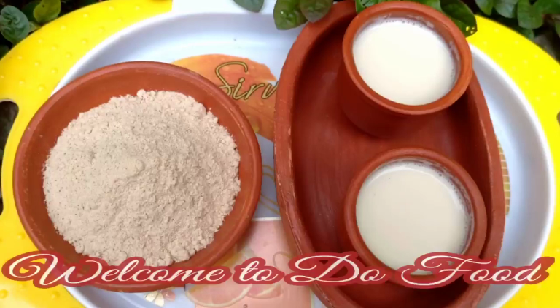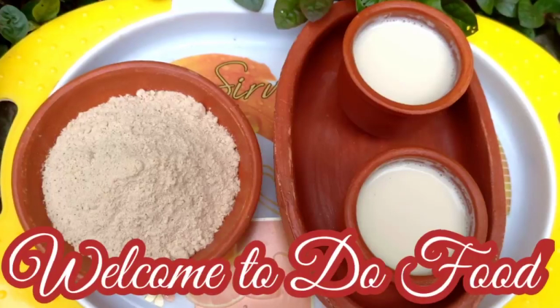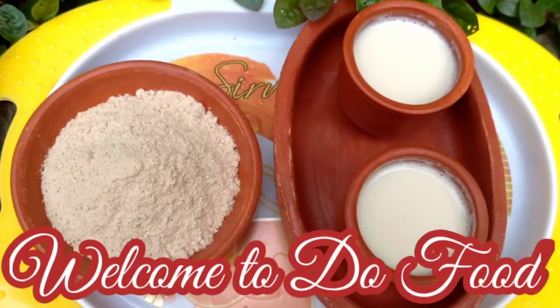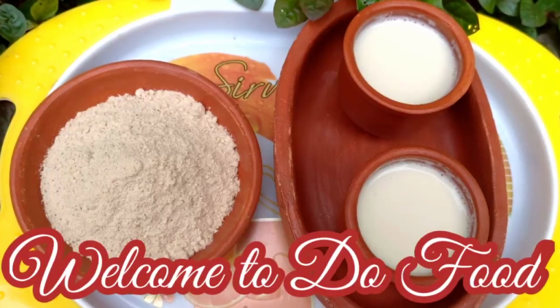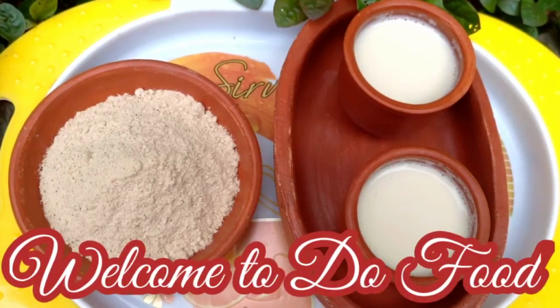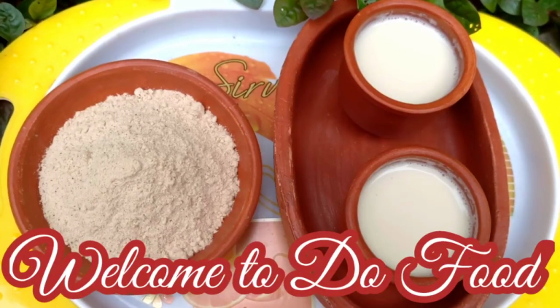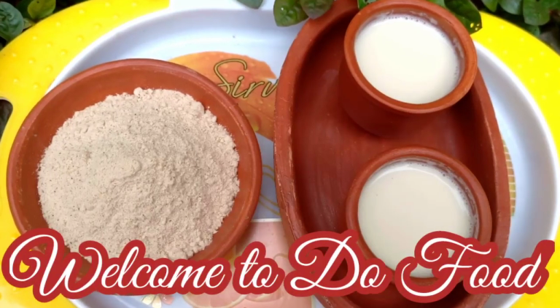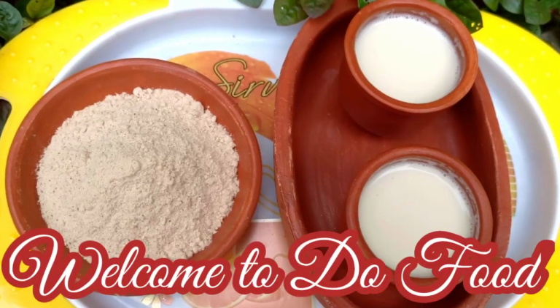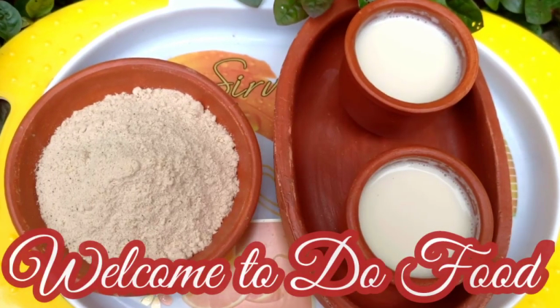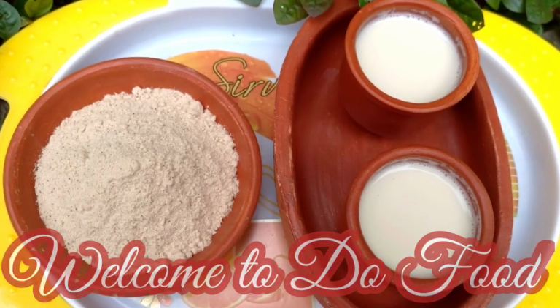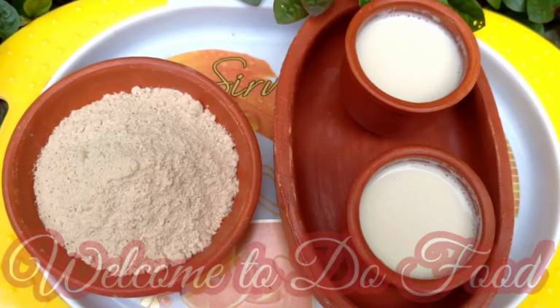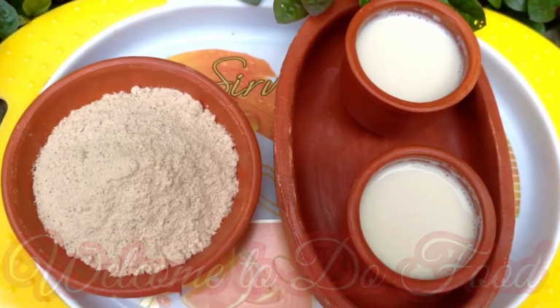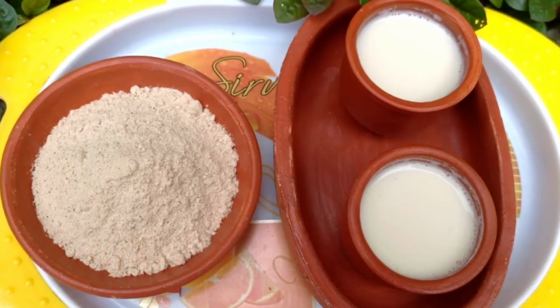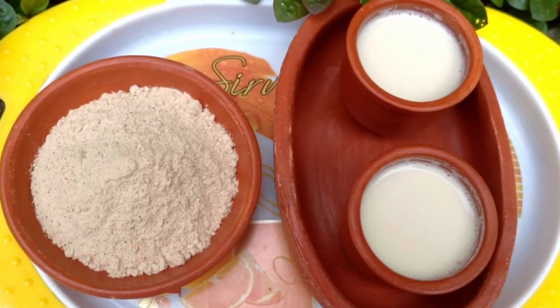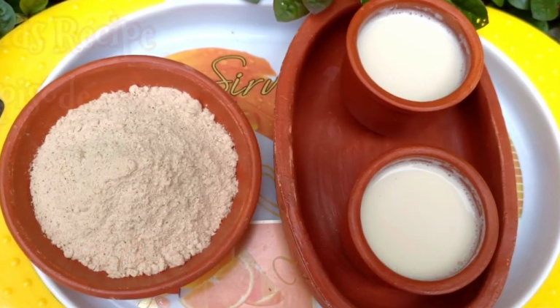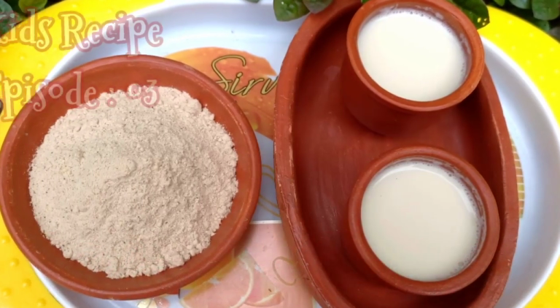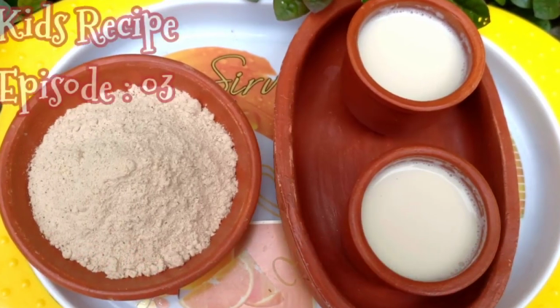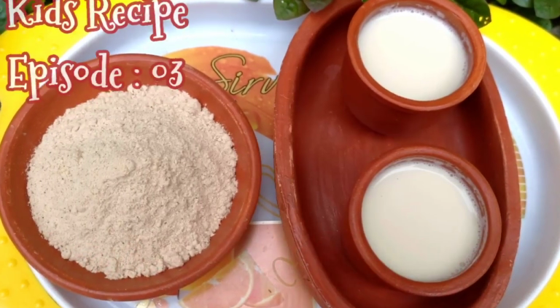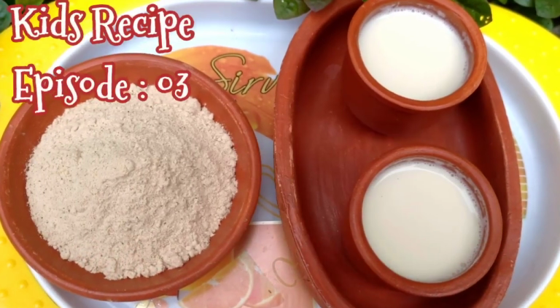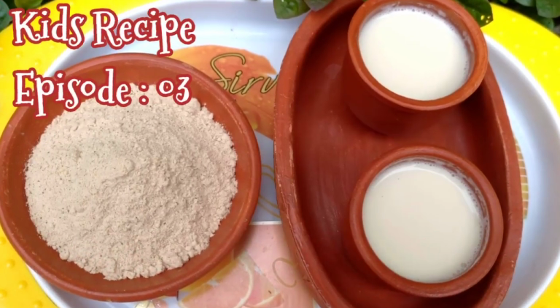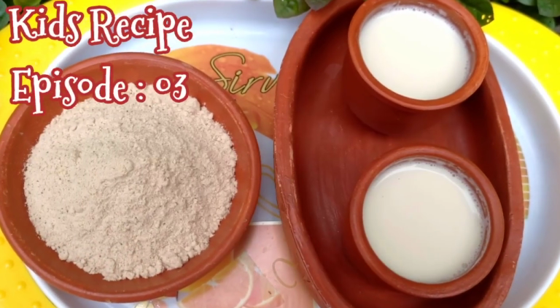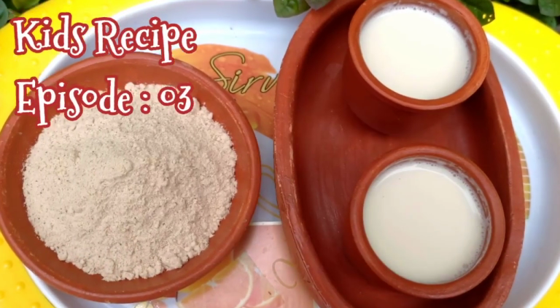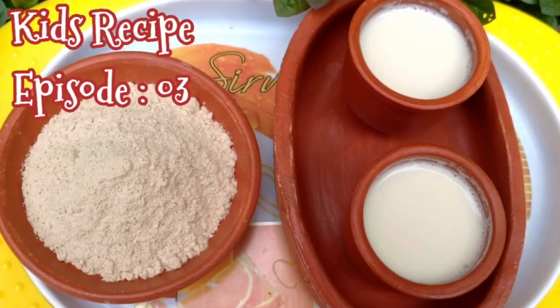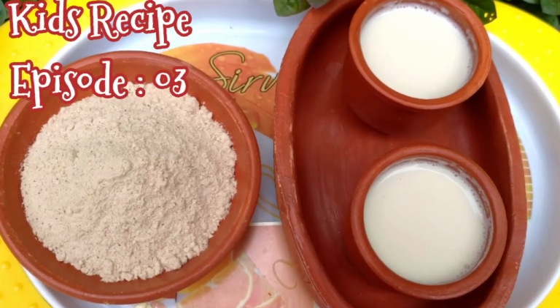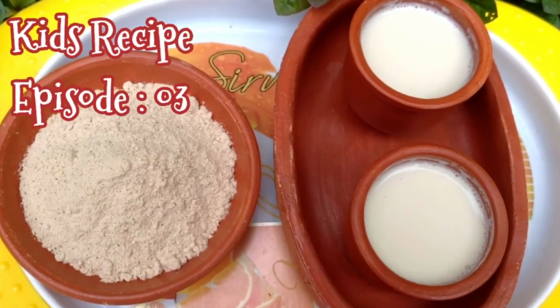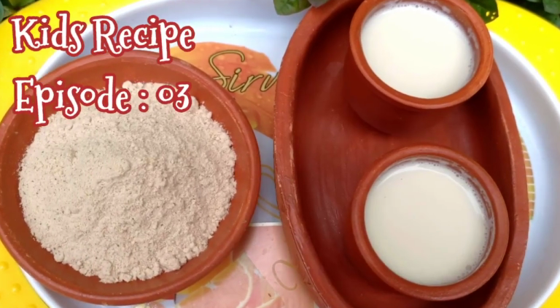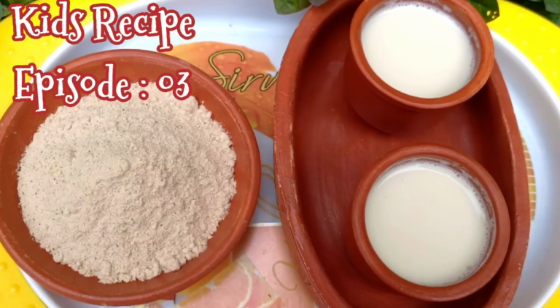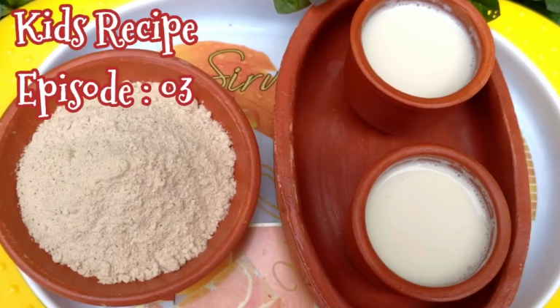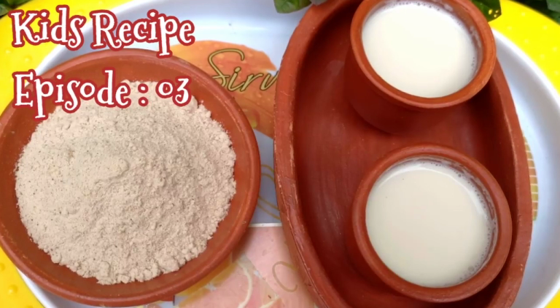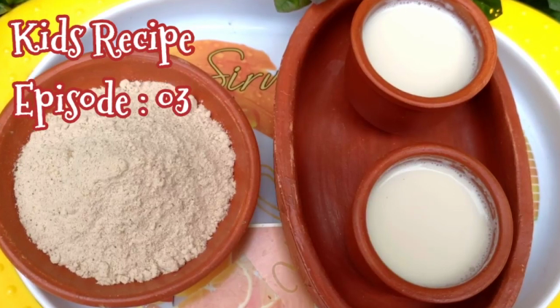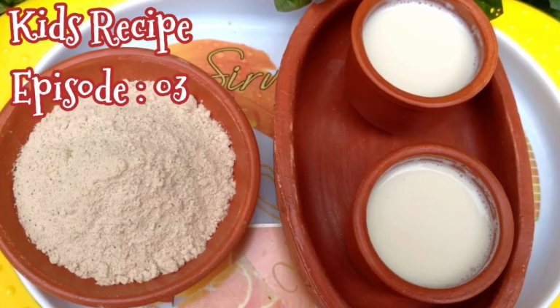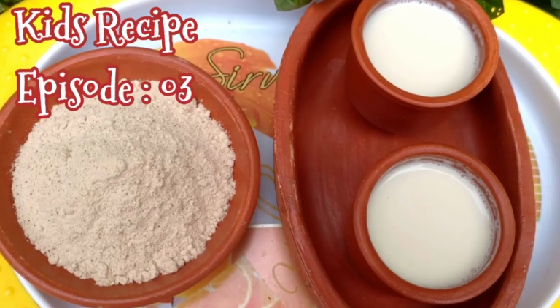Hi friends, welcome to DoFood Channel. In this video, we will see kids recipe episode 3. In this episode,